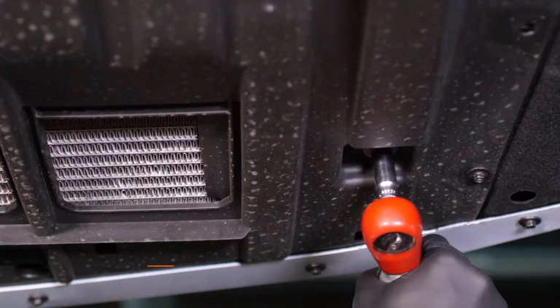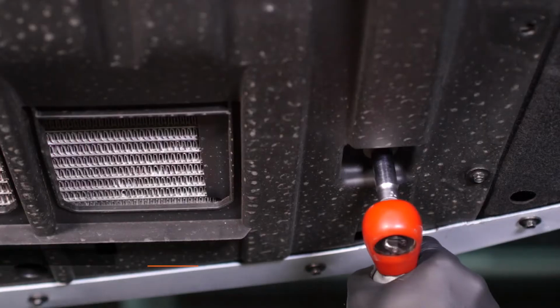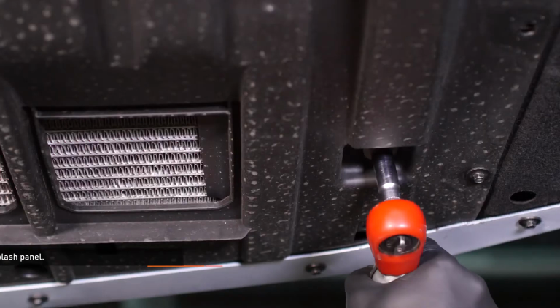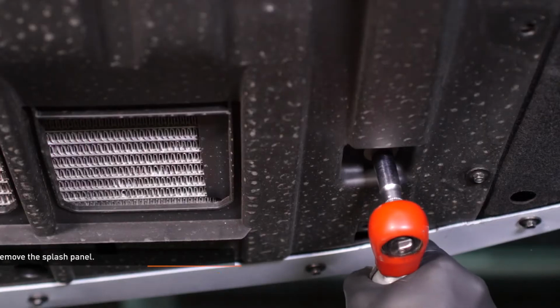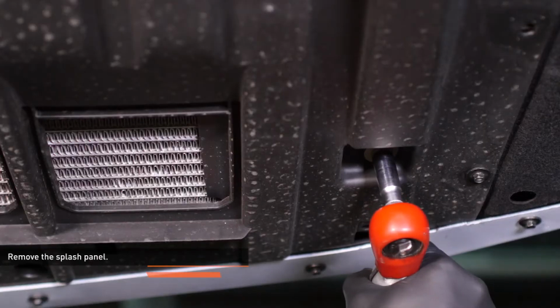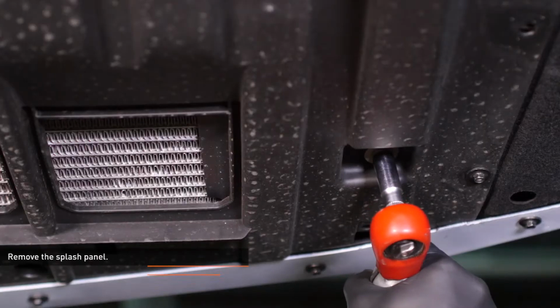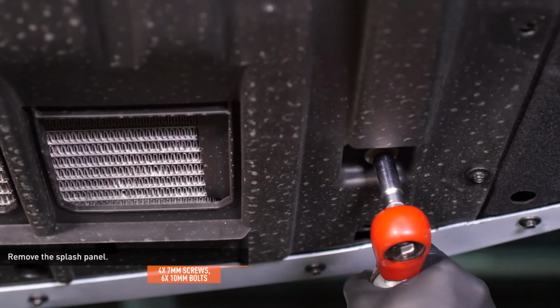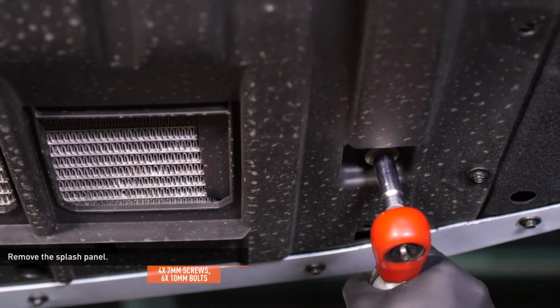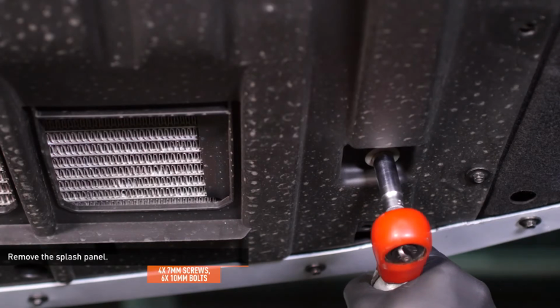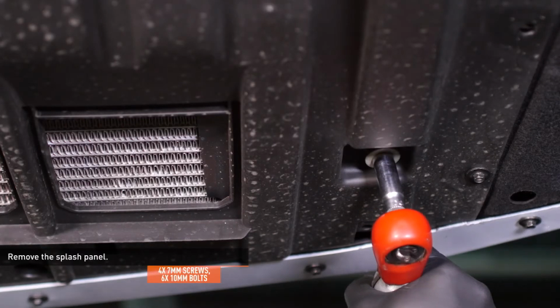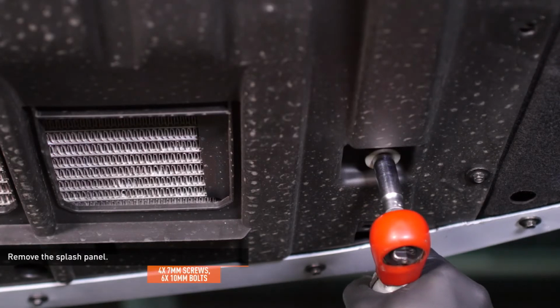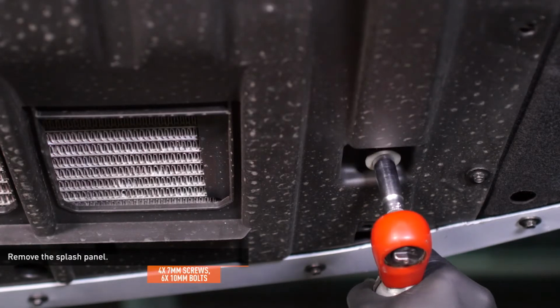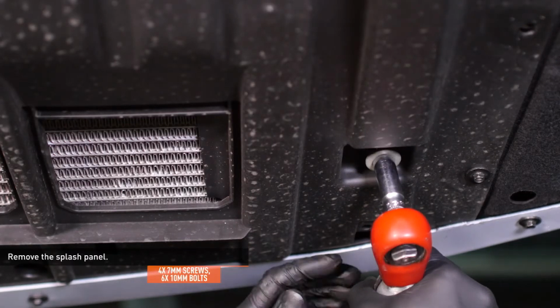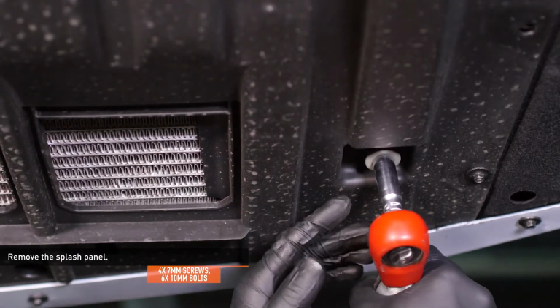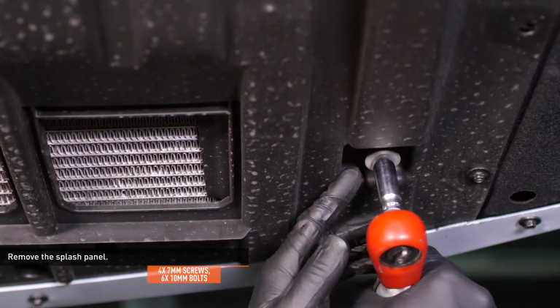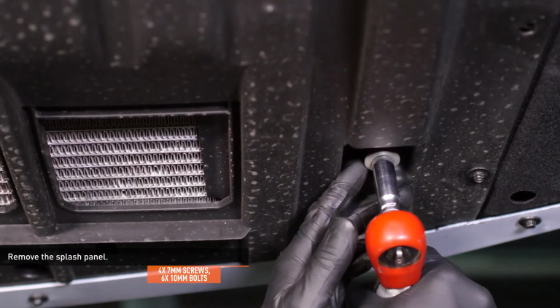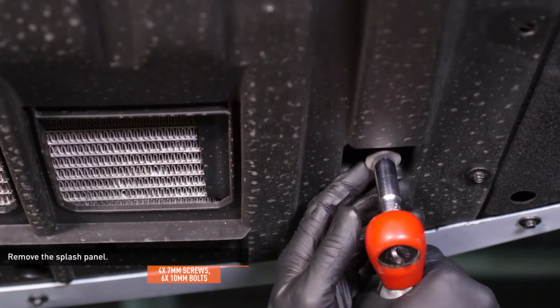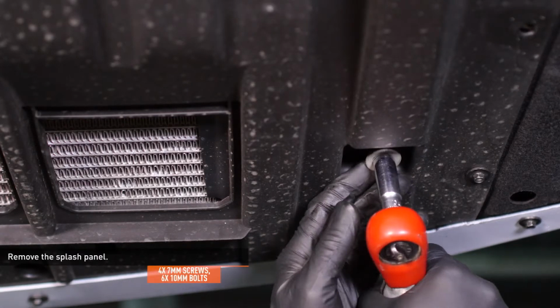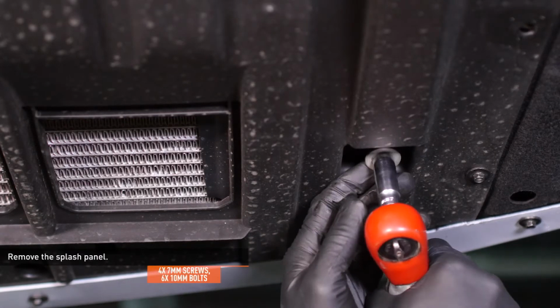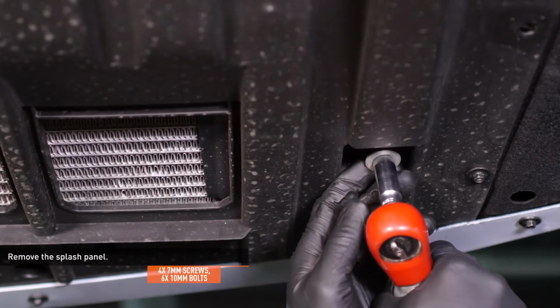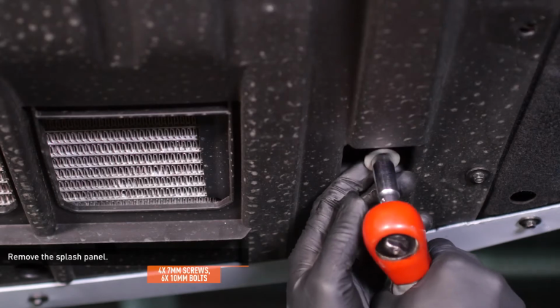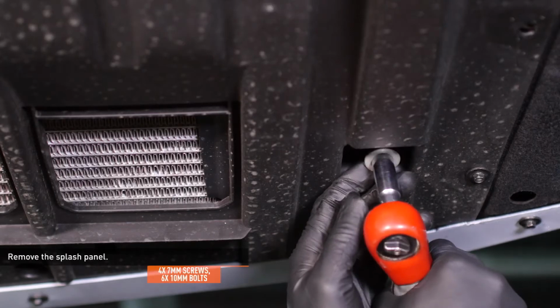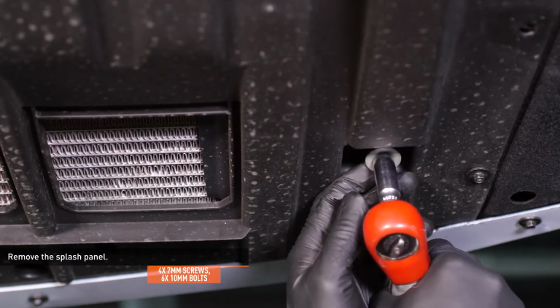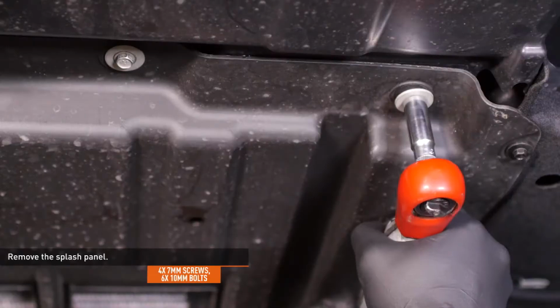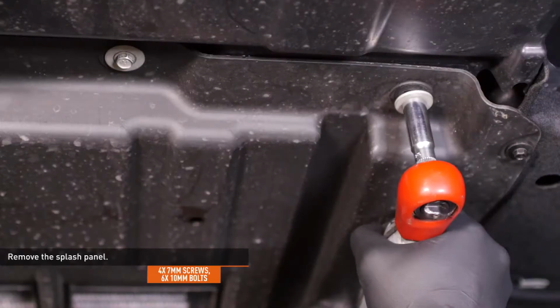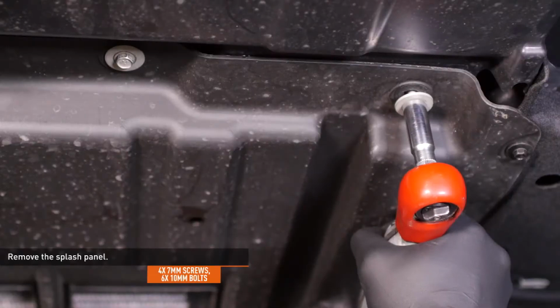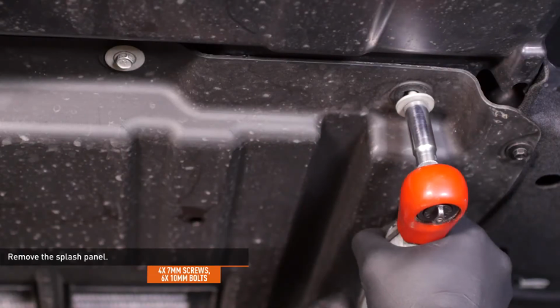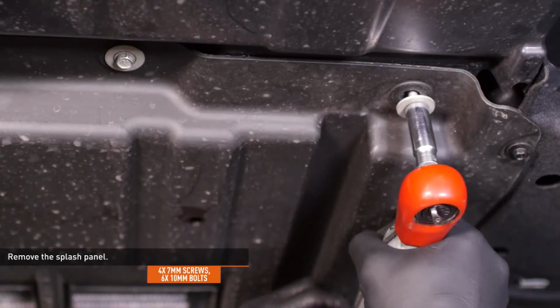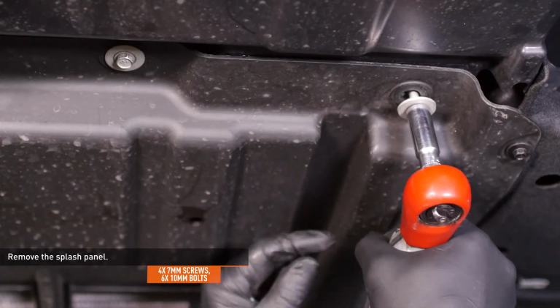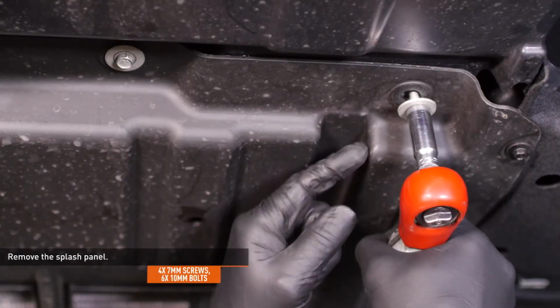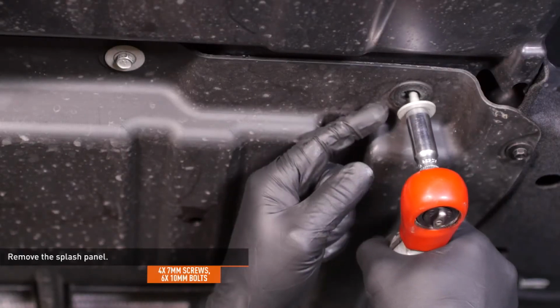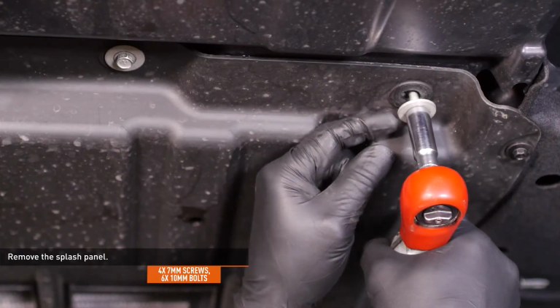Remove the four screws and six bolts that secure the splash panel to the underside of the vehicle, then remove the splash panel.